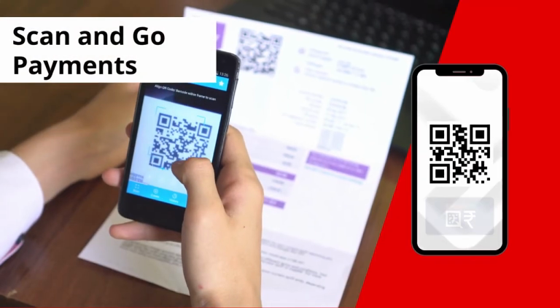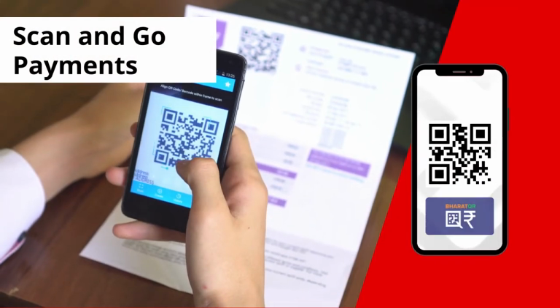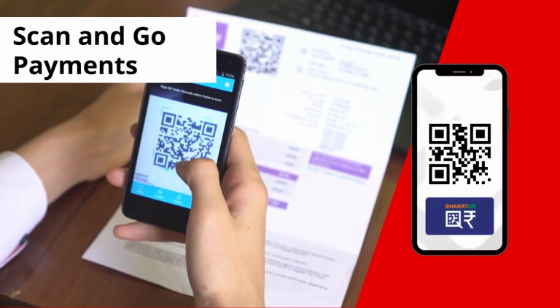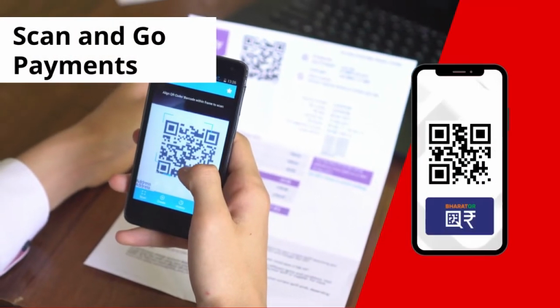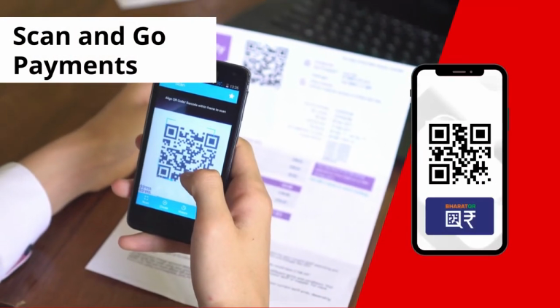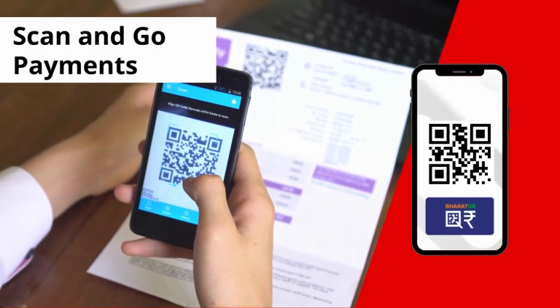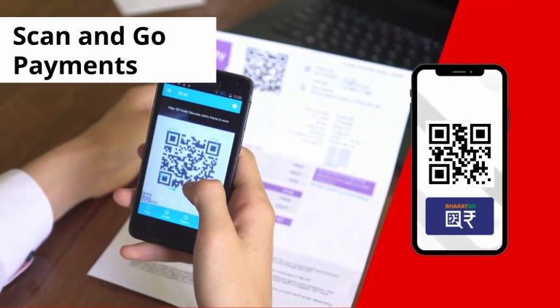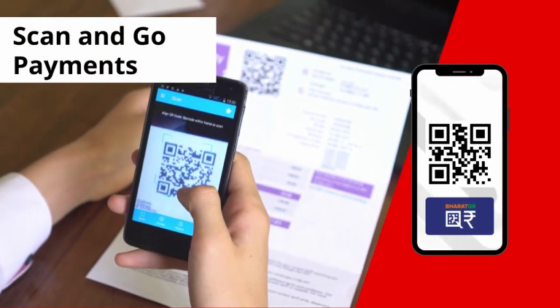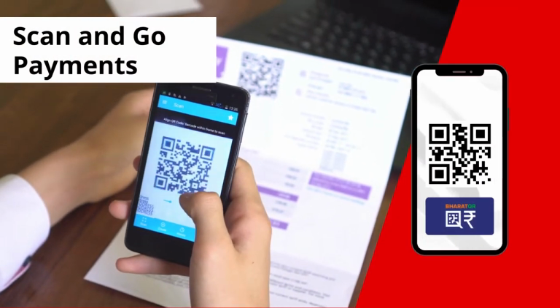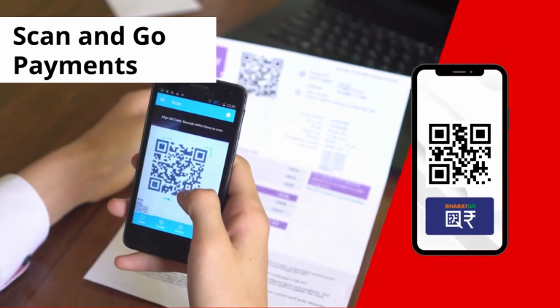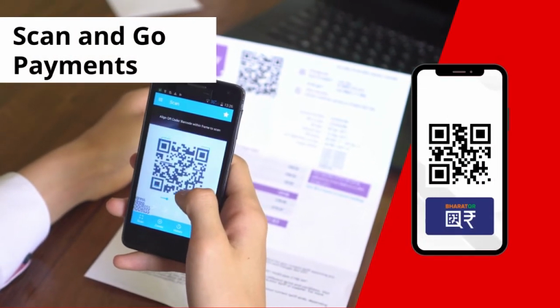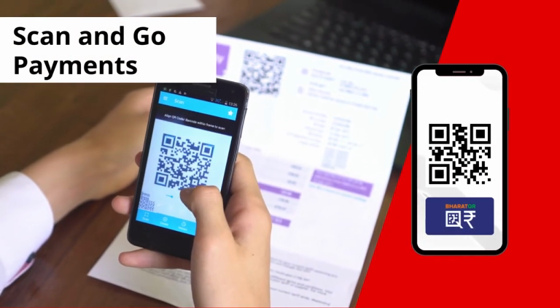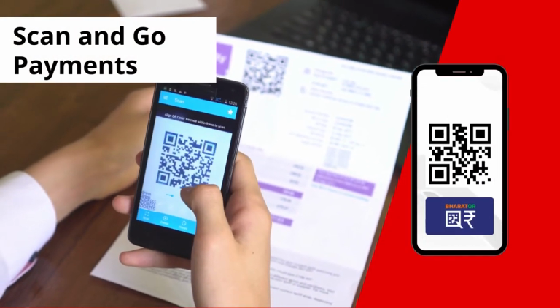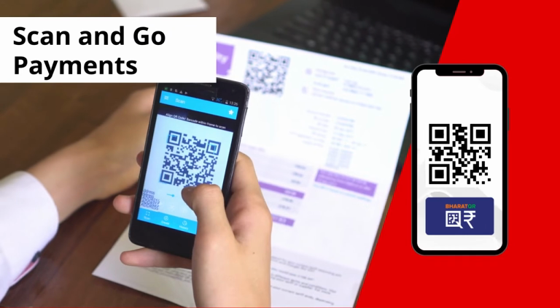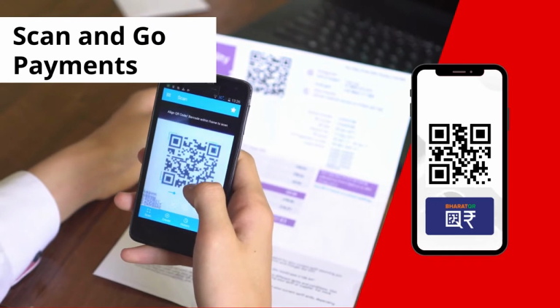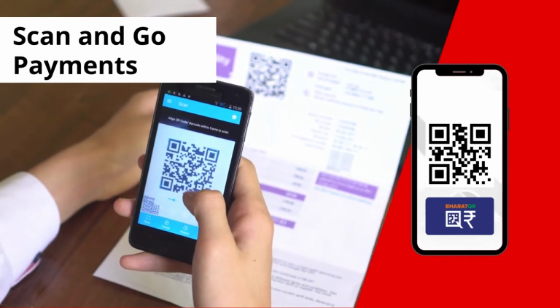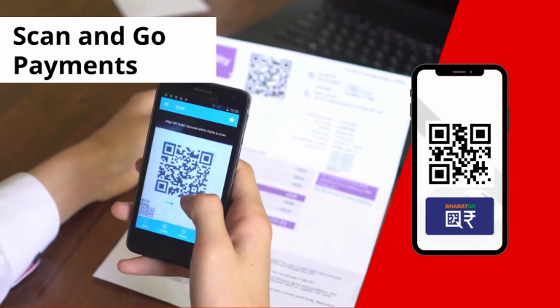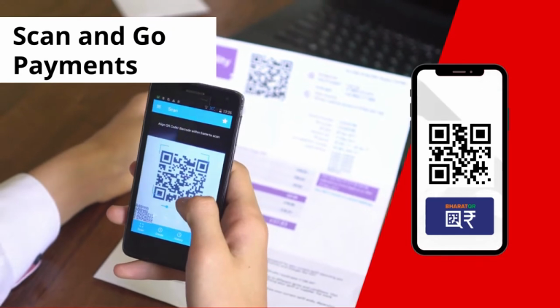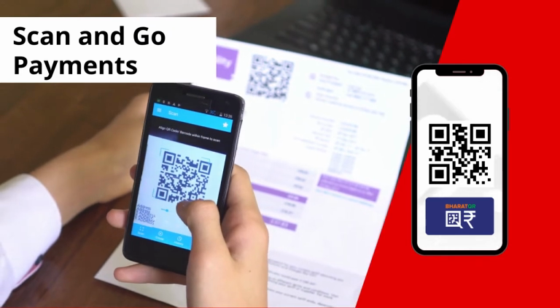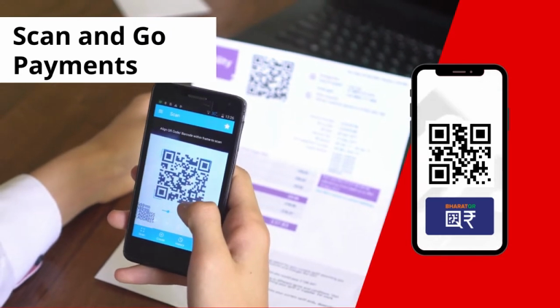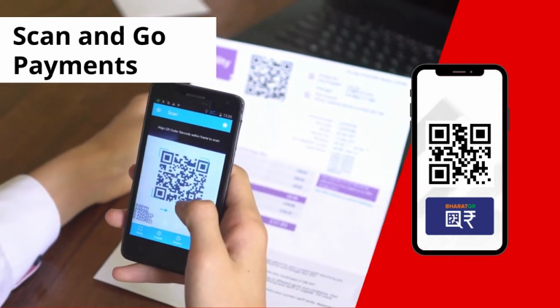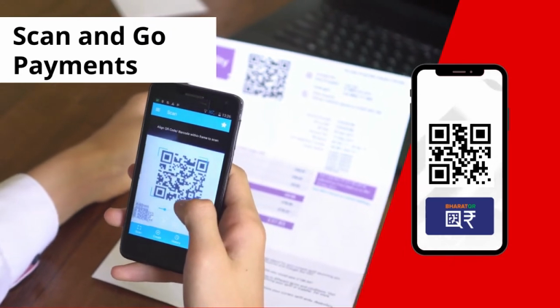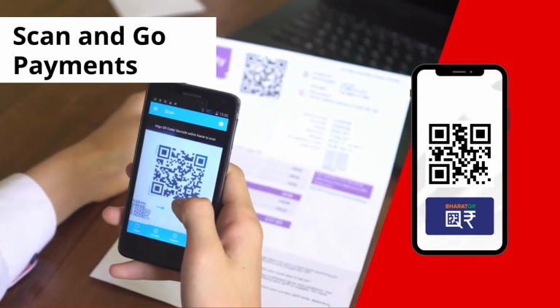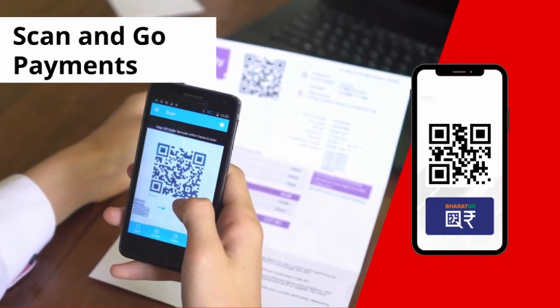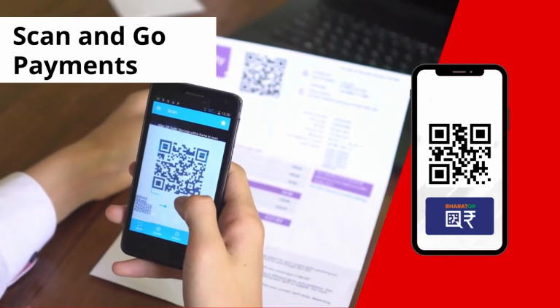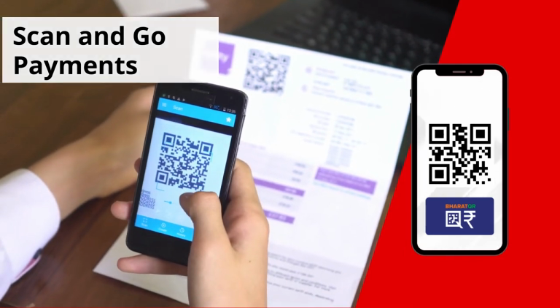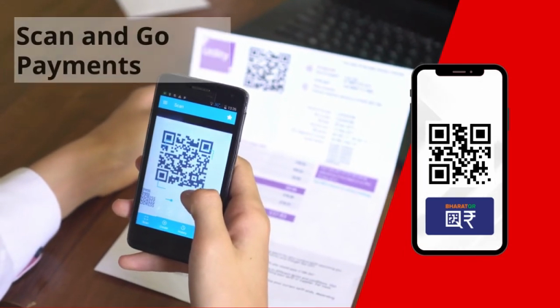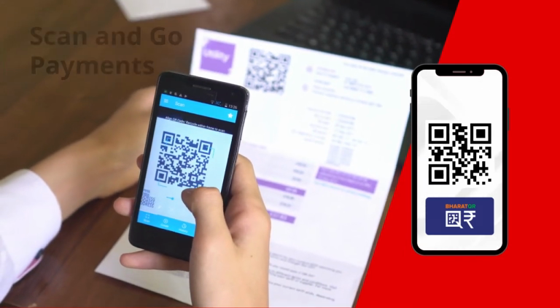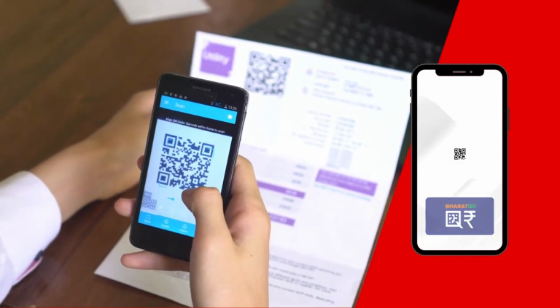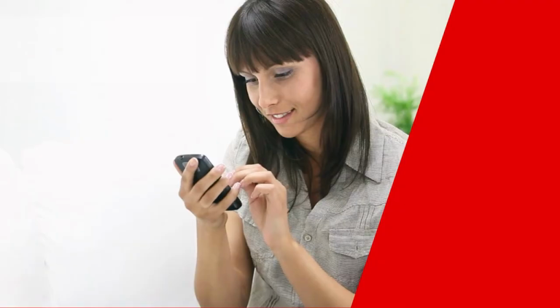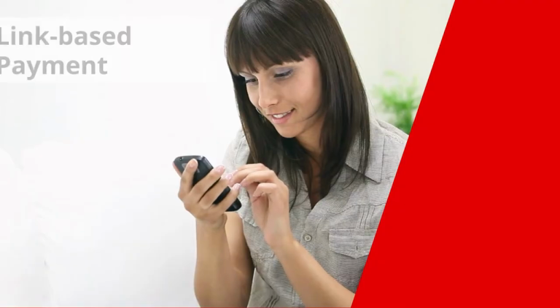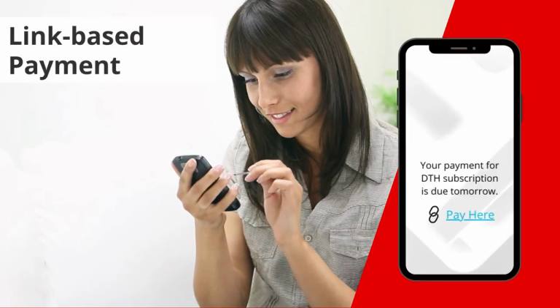Scan and Go Payments let customers perform instant QR-based payments. It also supports Baric QR.